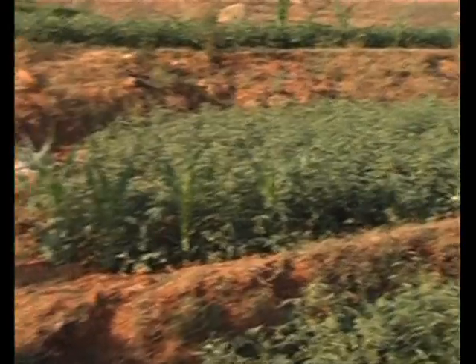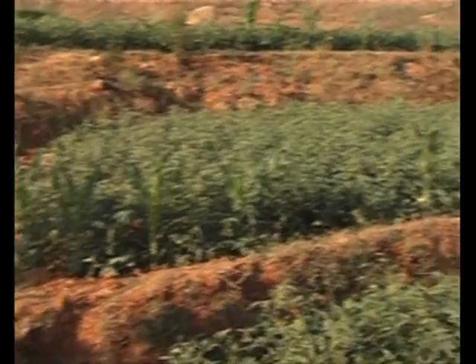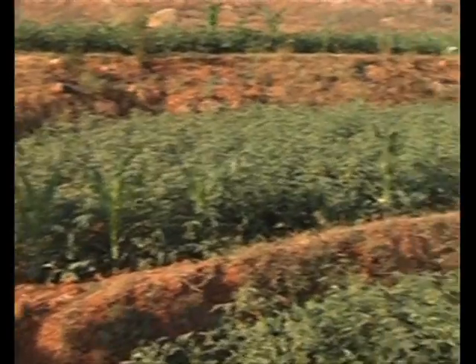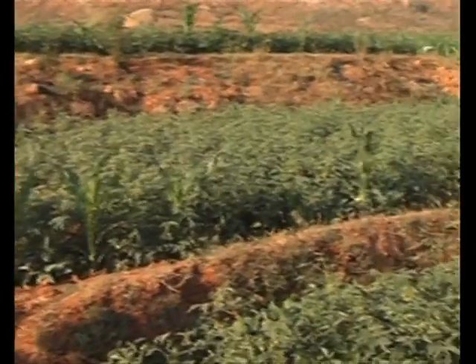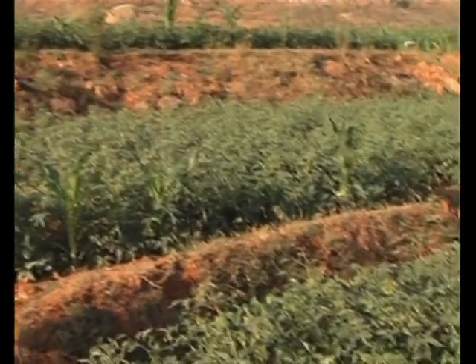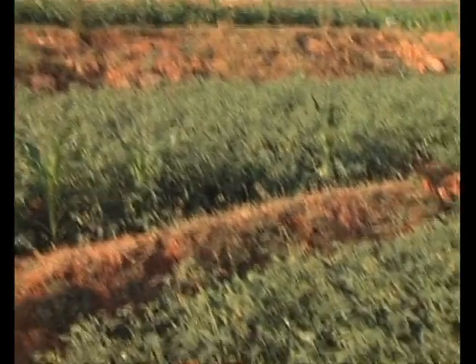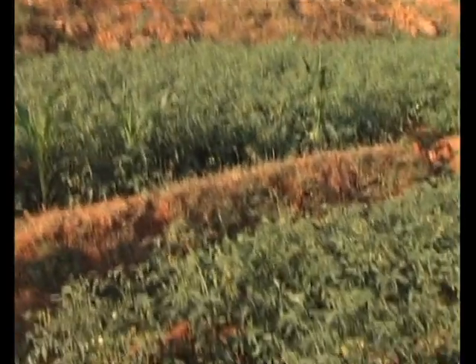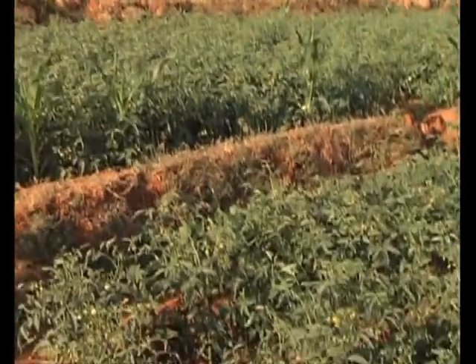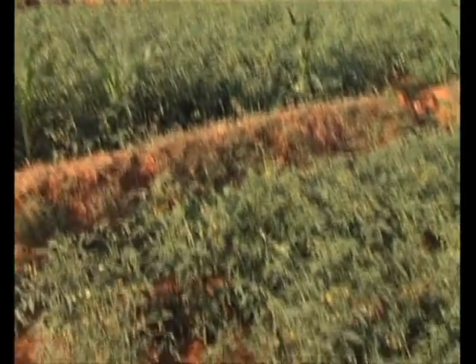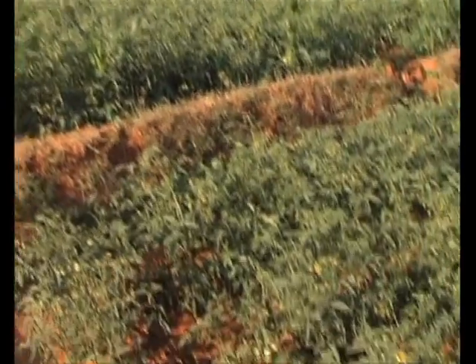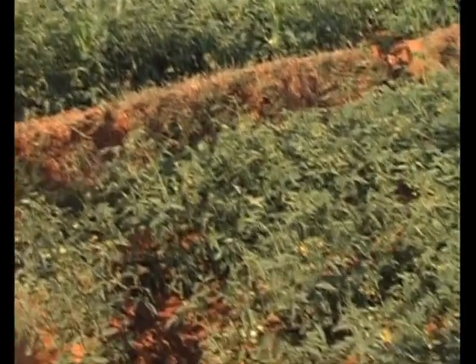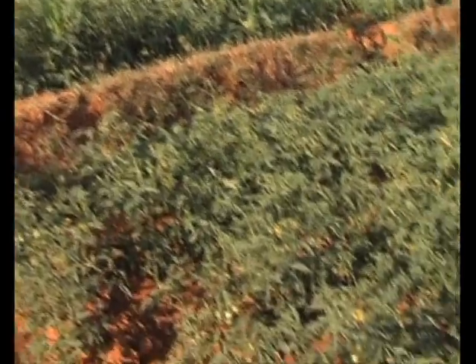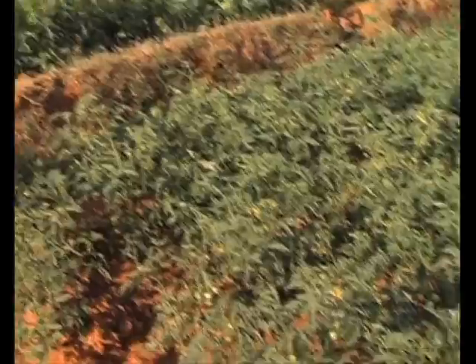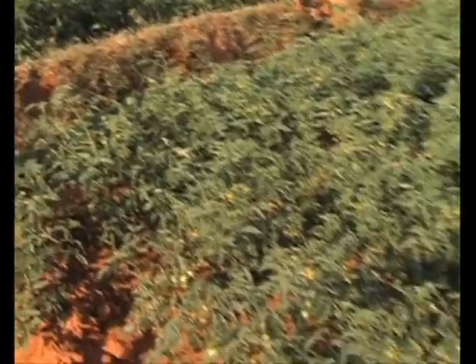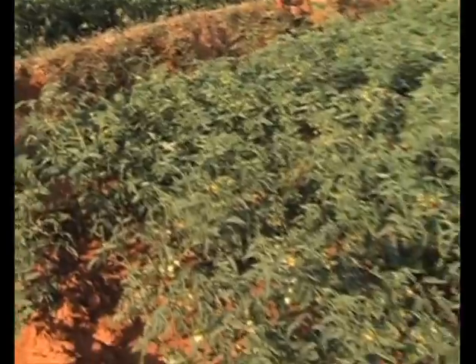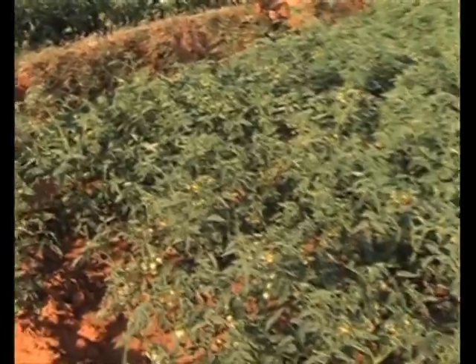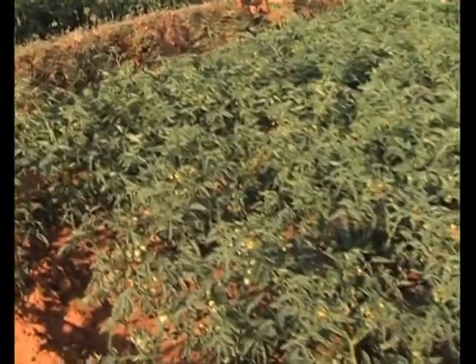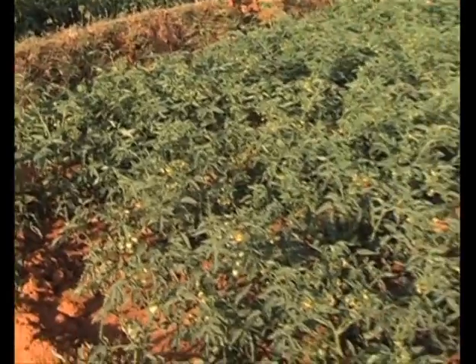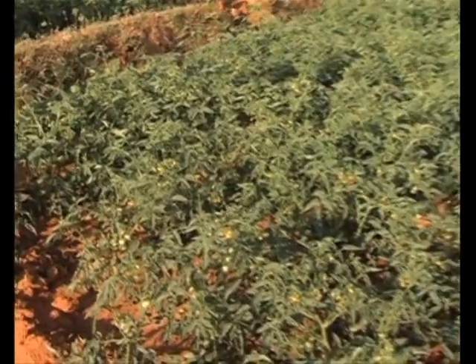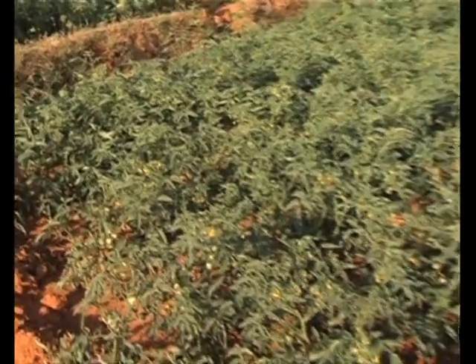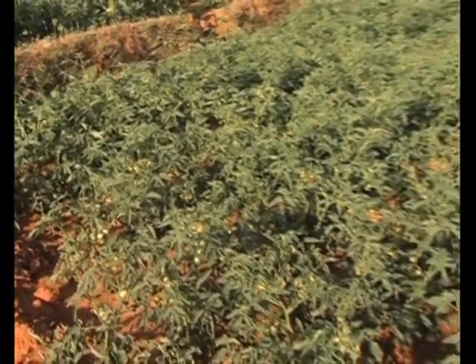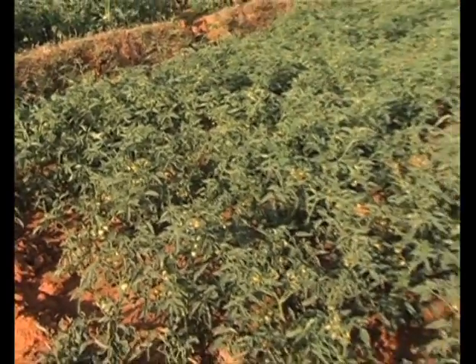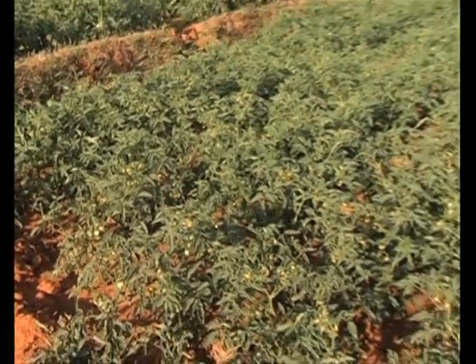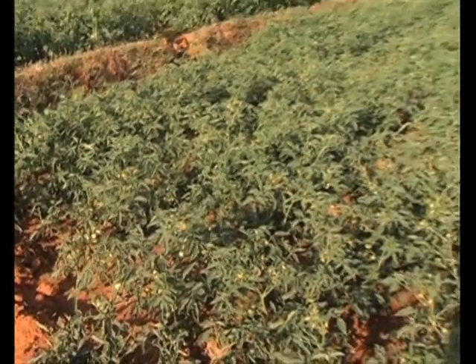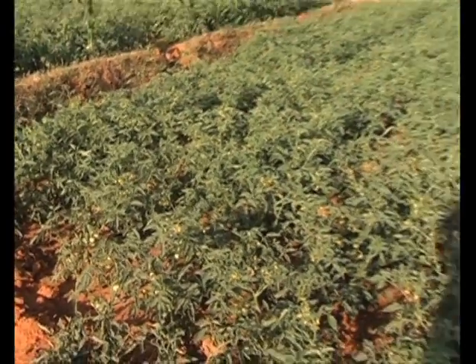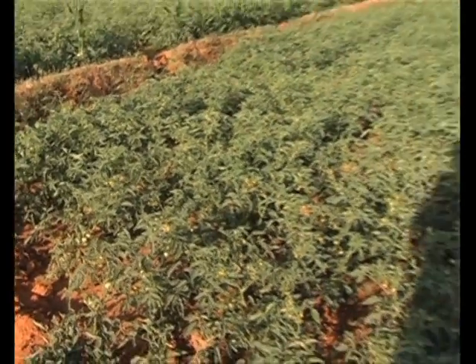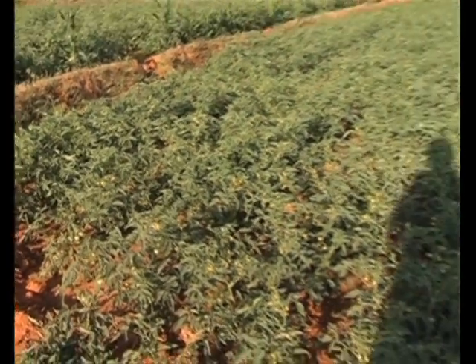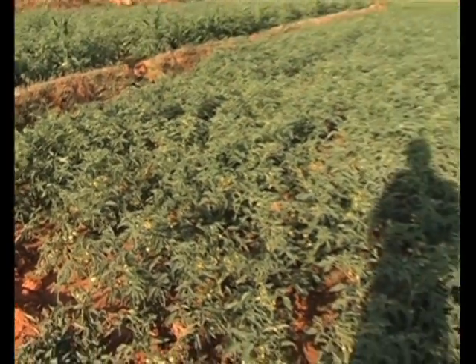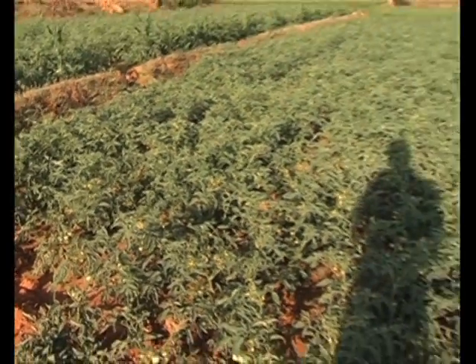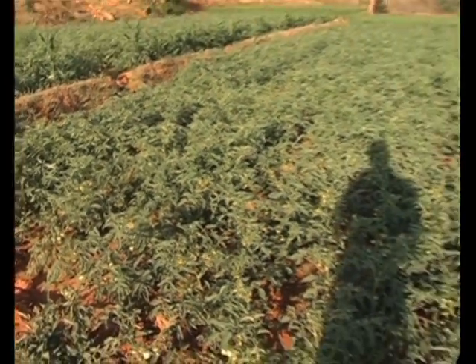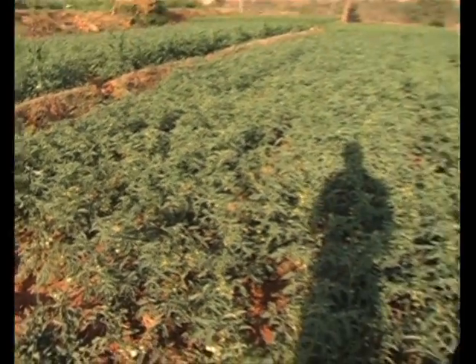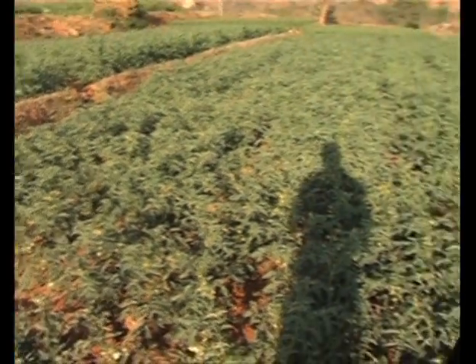This is the actual farmer's field where tomatoes are produced.